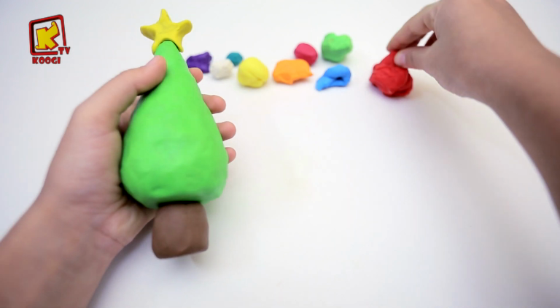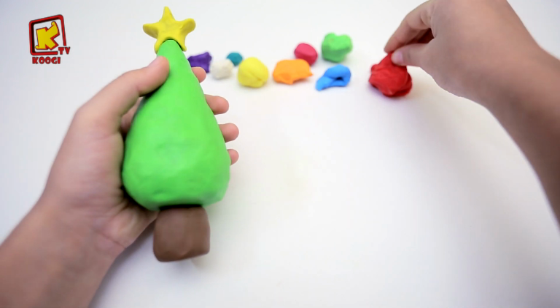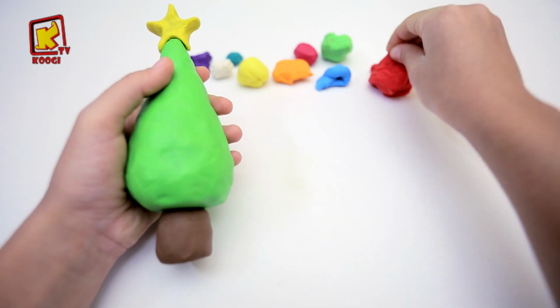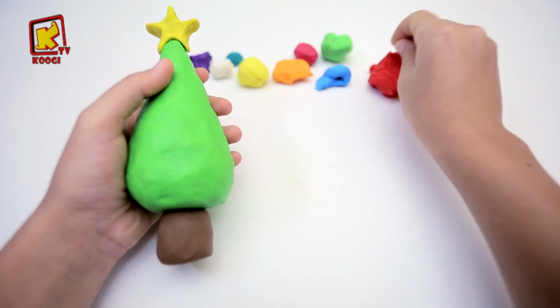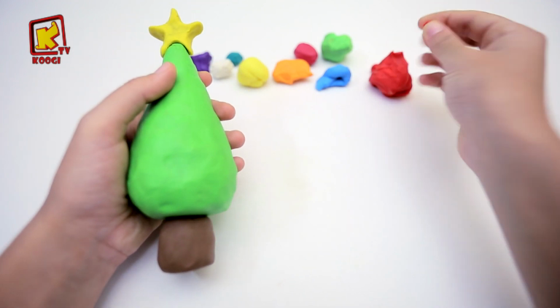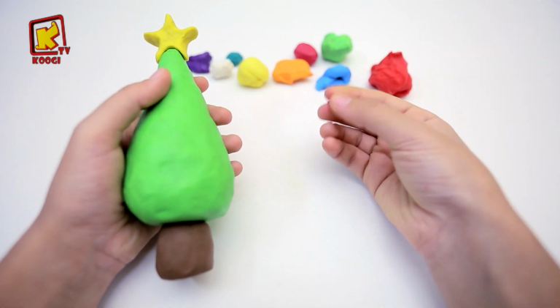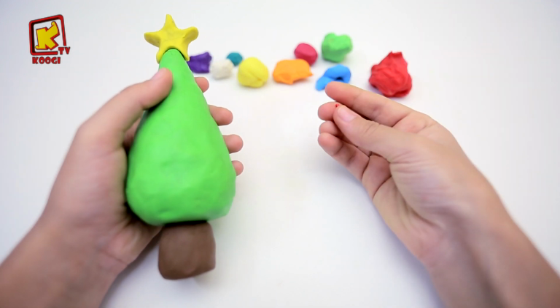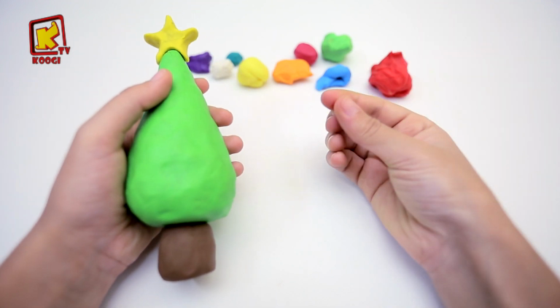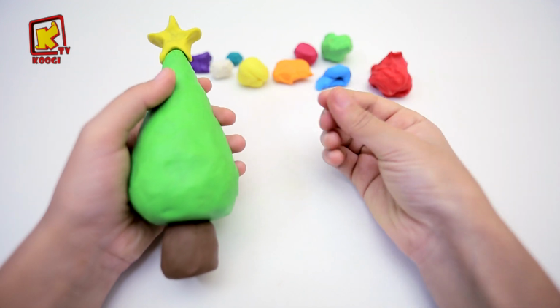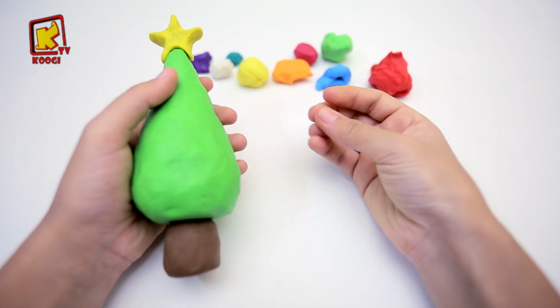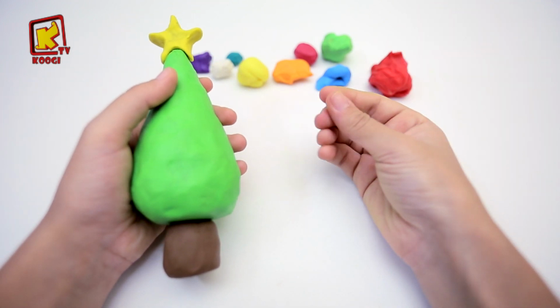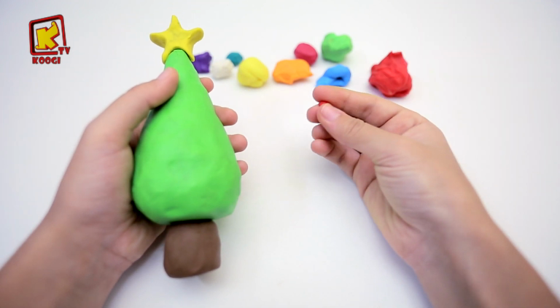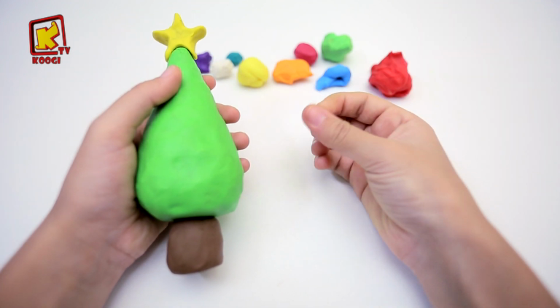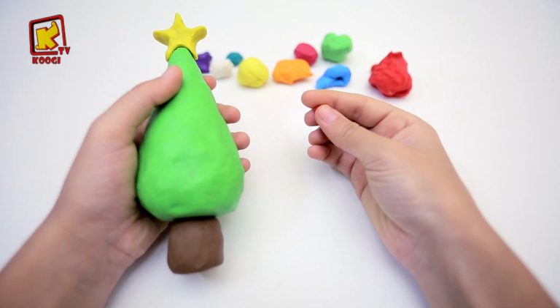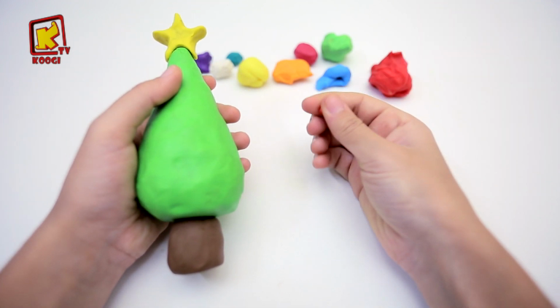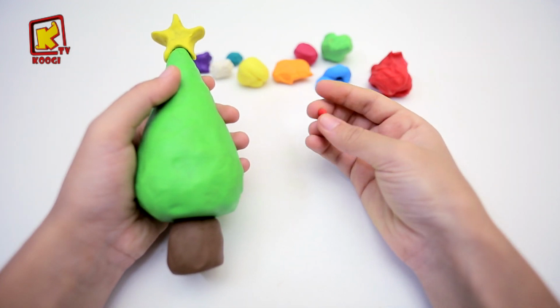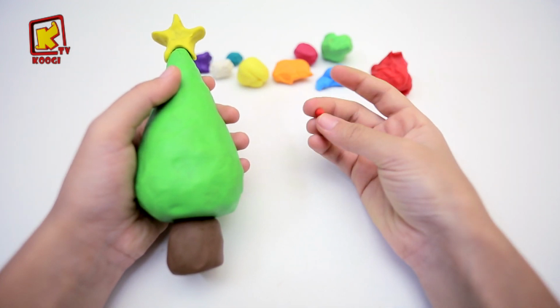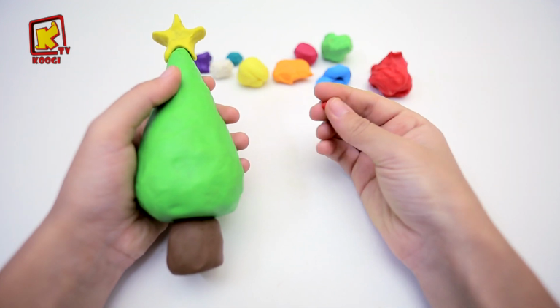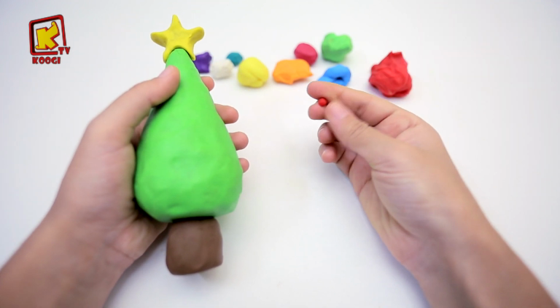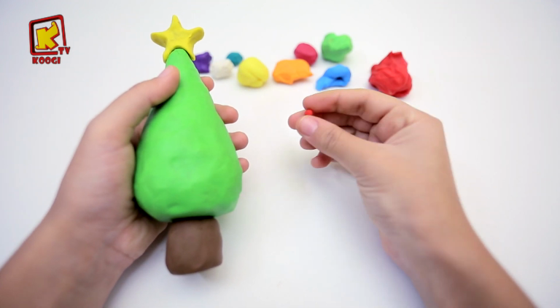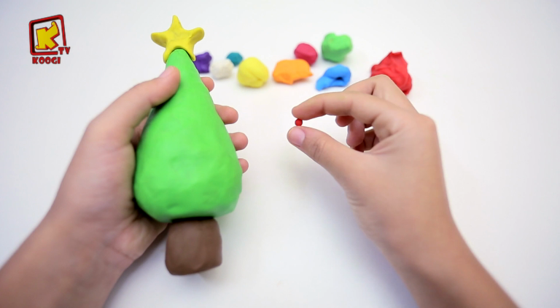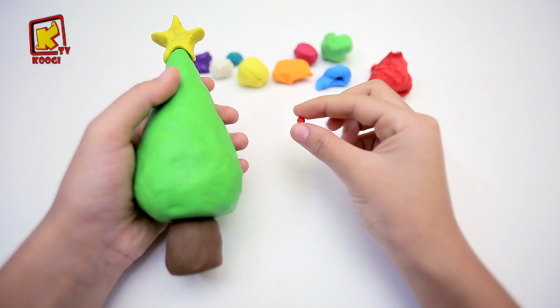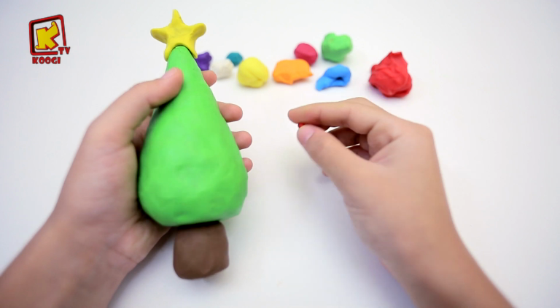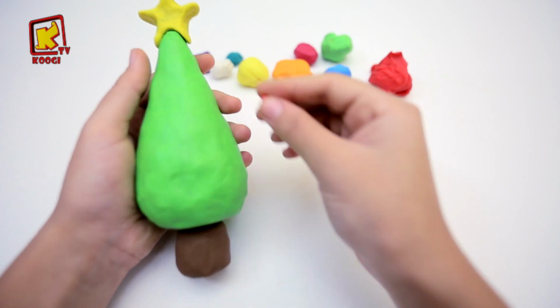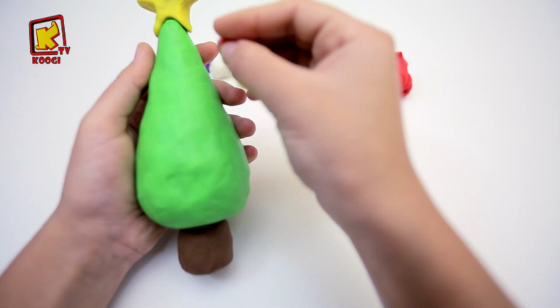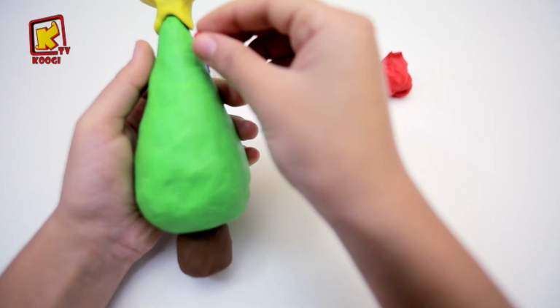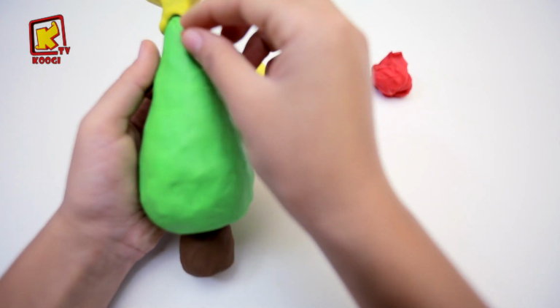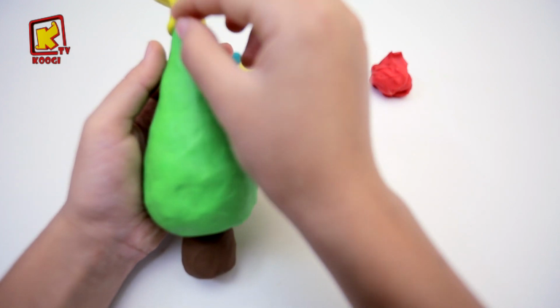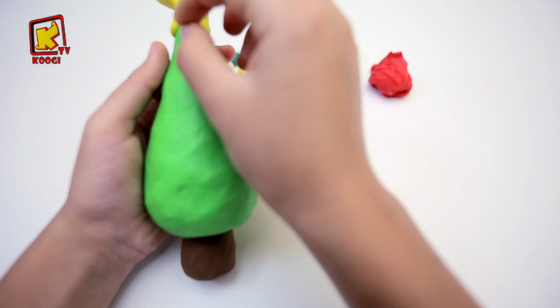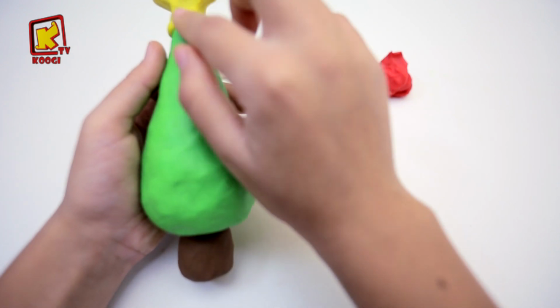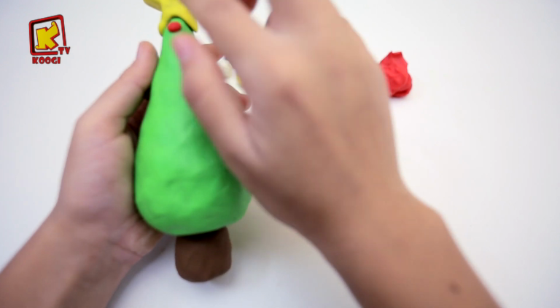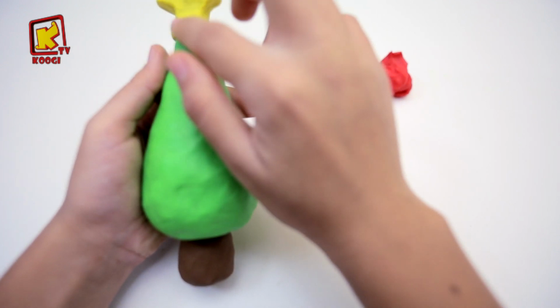Et avec la couleur rouge, on va coller des petites boules et les coller.